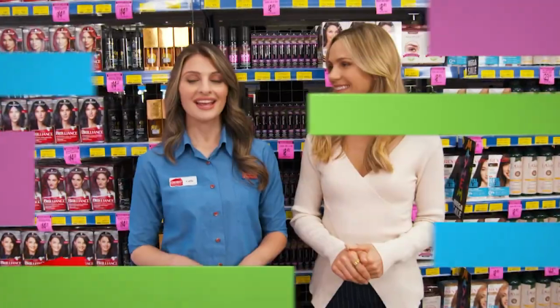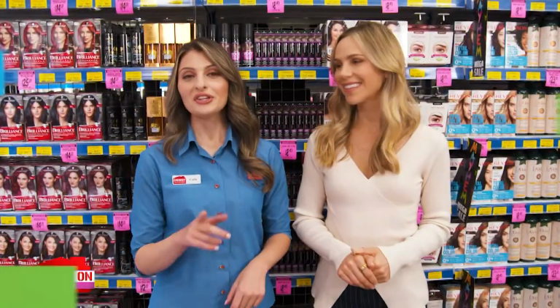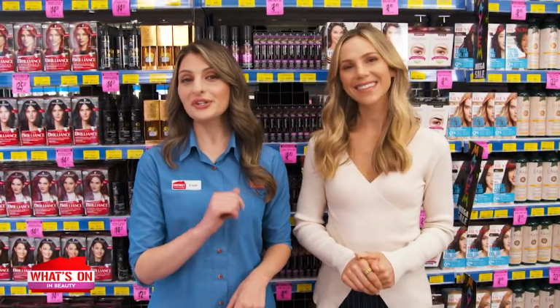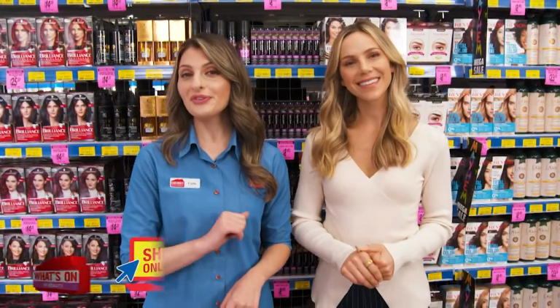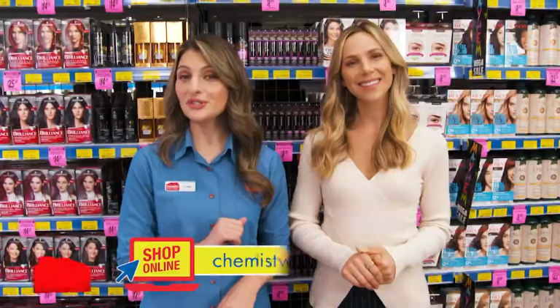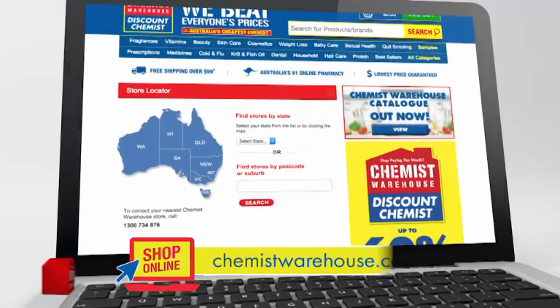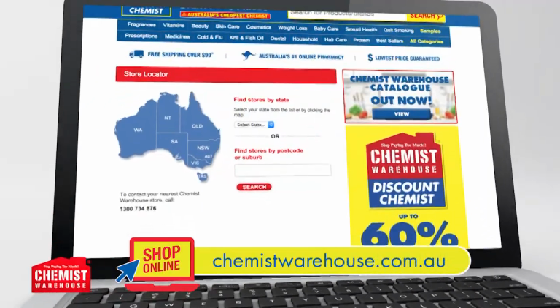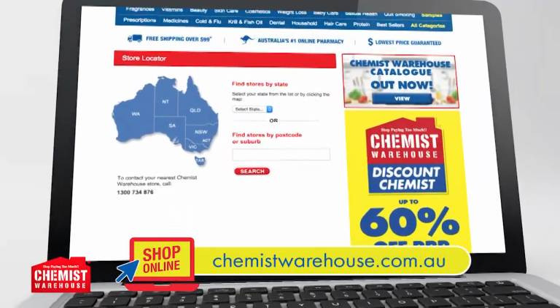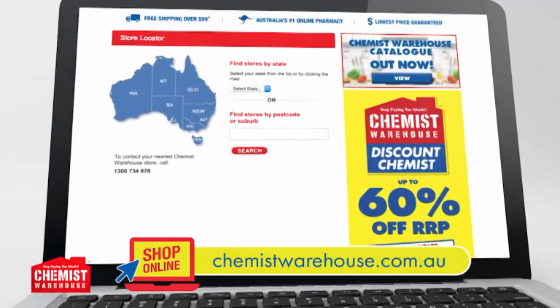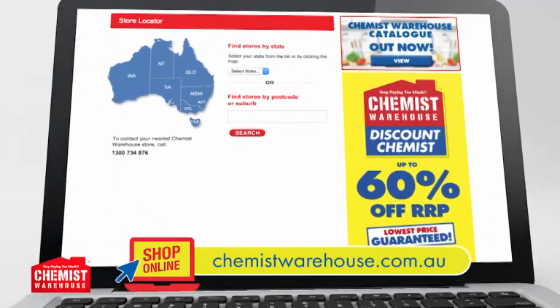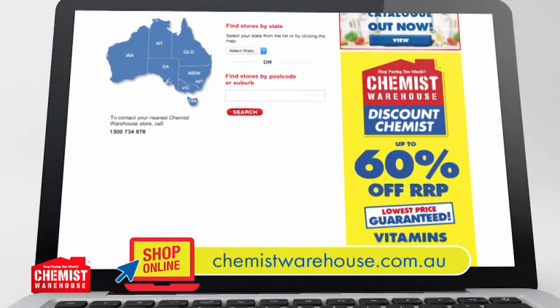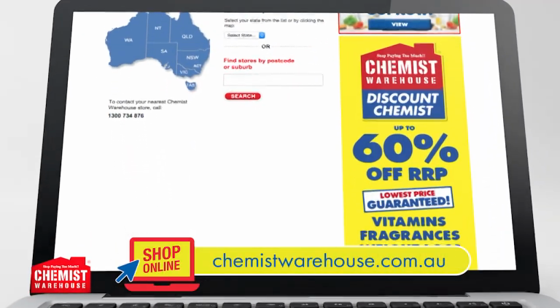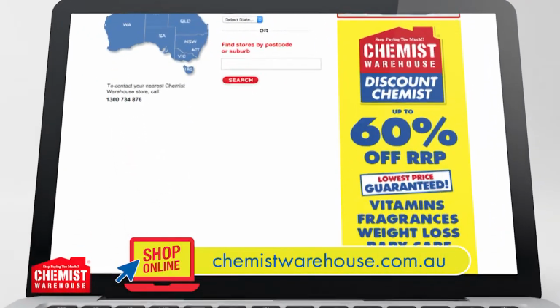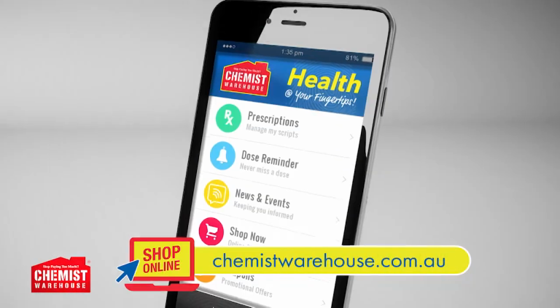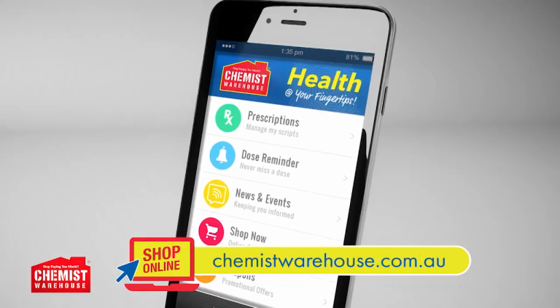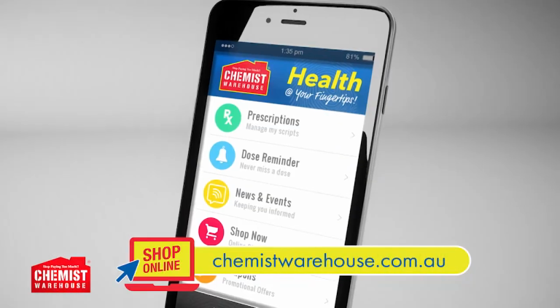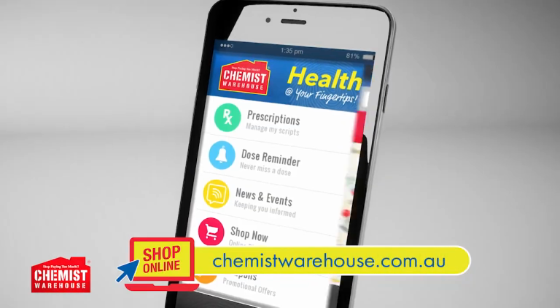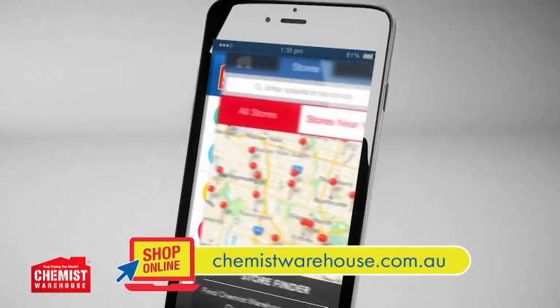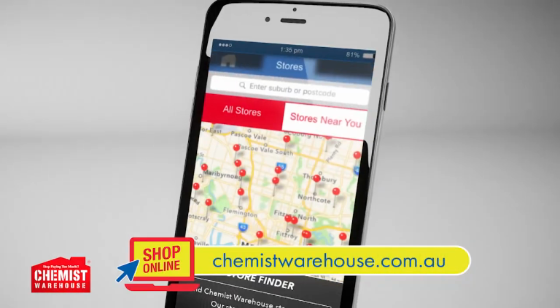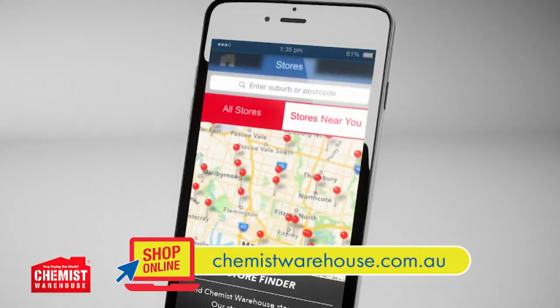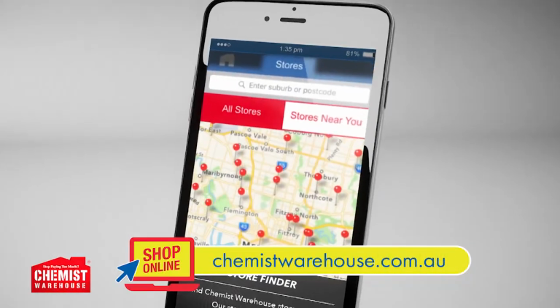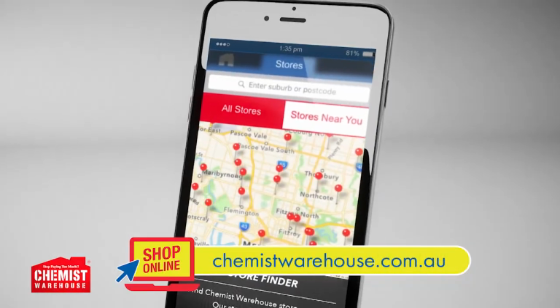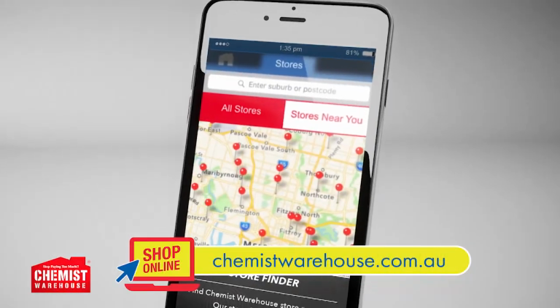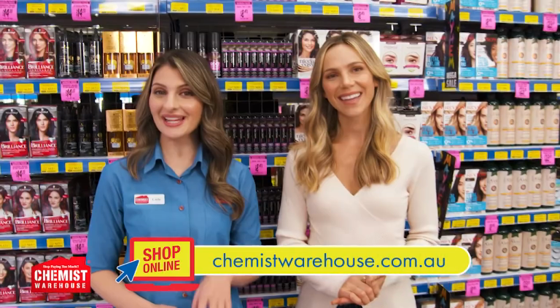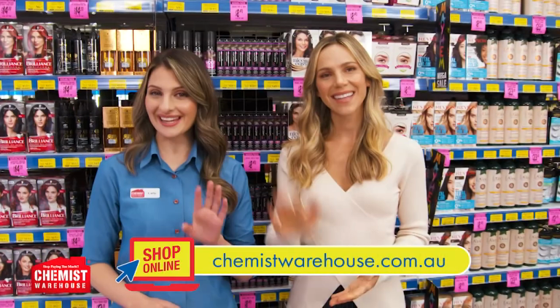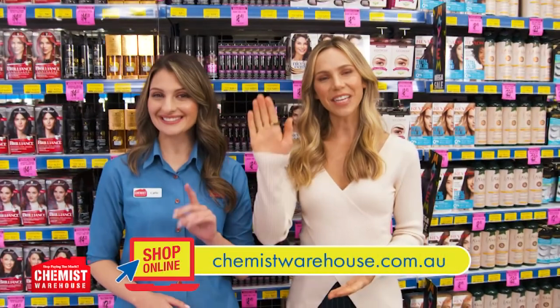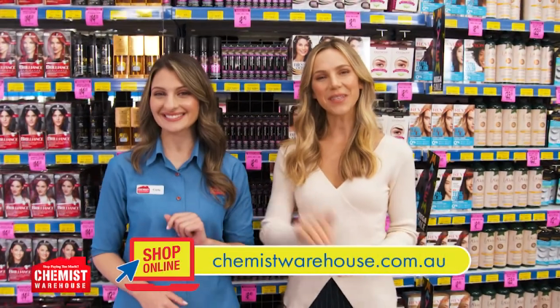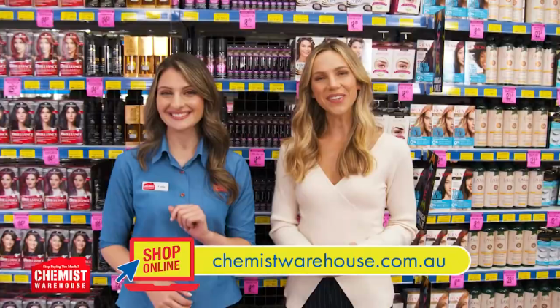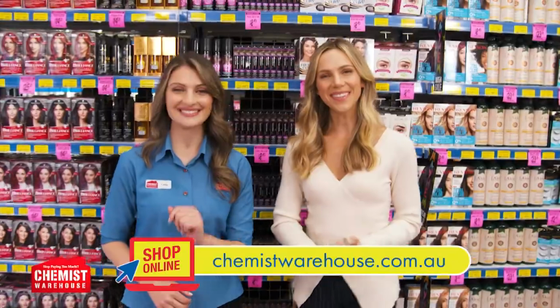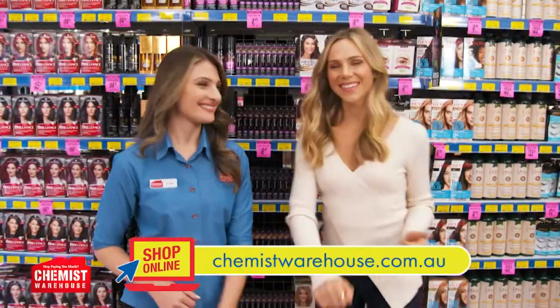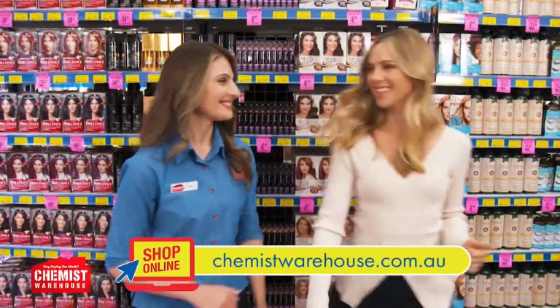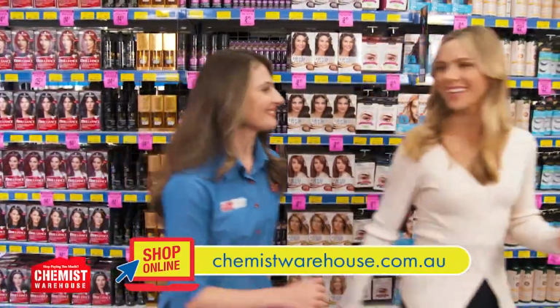You can find your nearest store online or on the Chemist Warehouse app. We're open seven days till late. See you in store — in the warehouse.